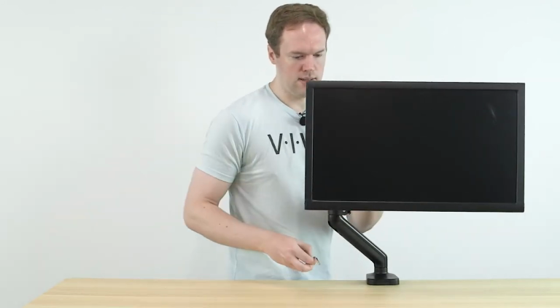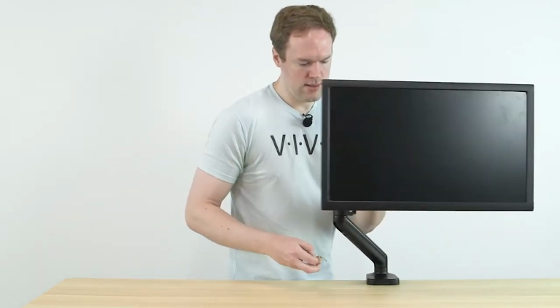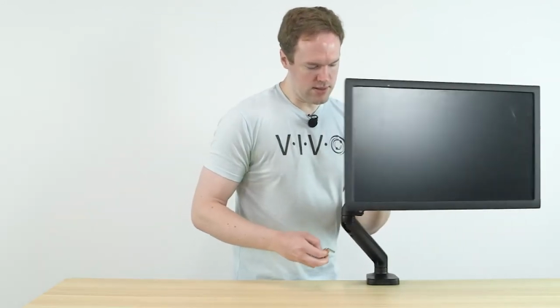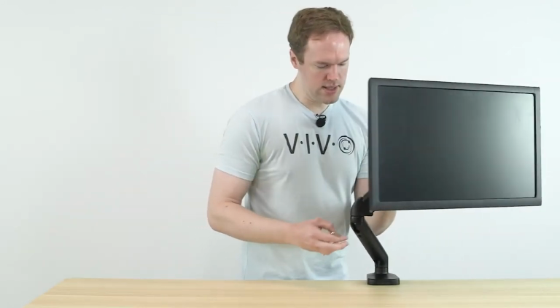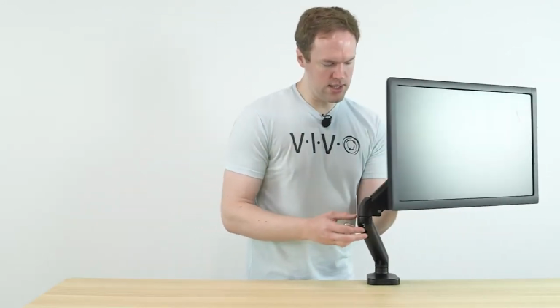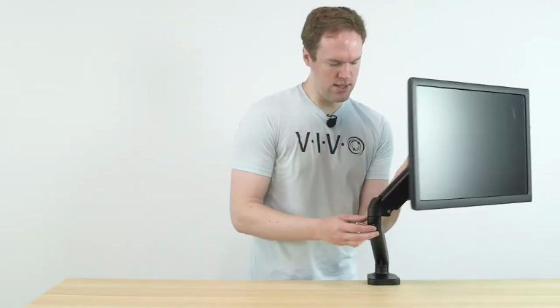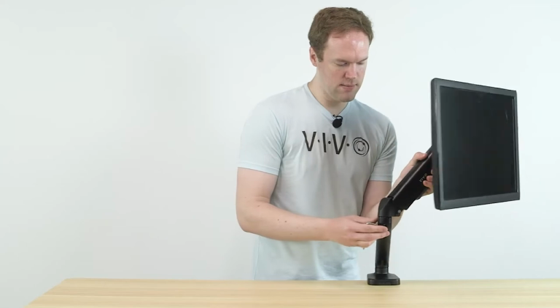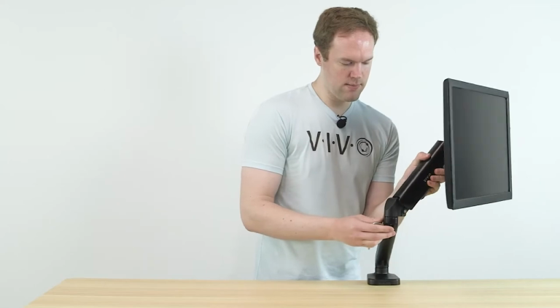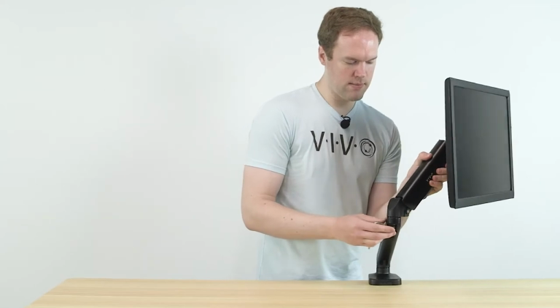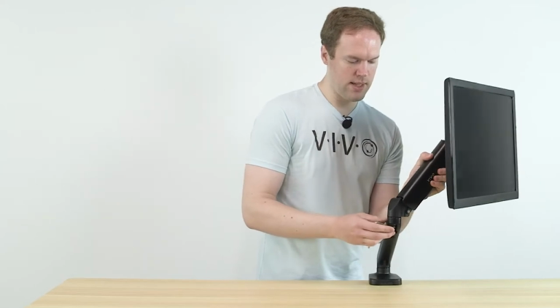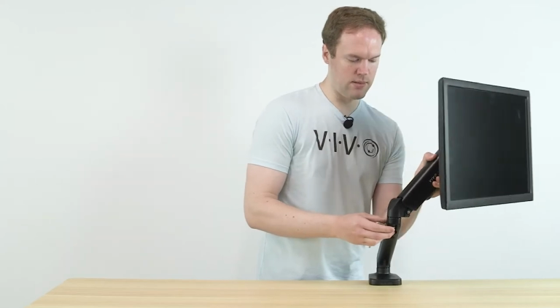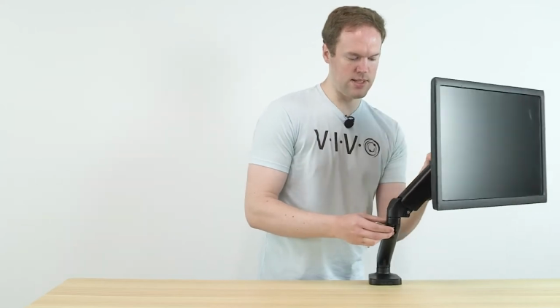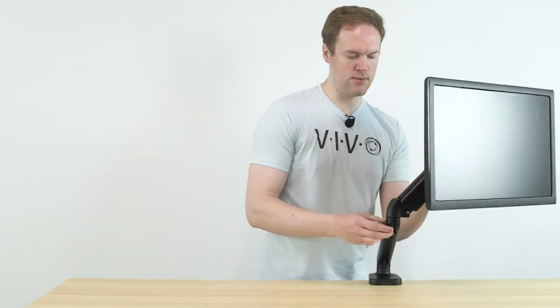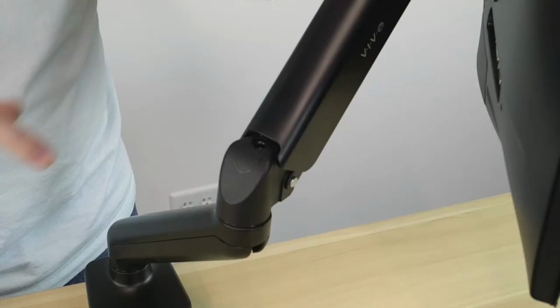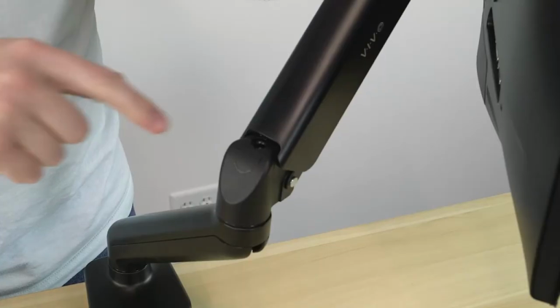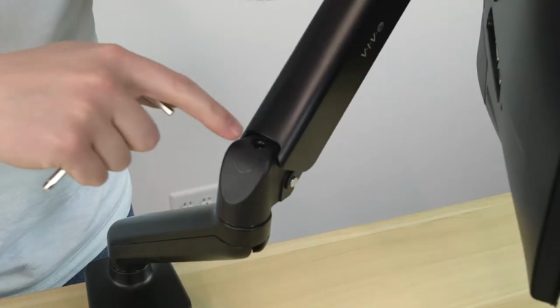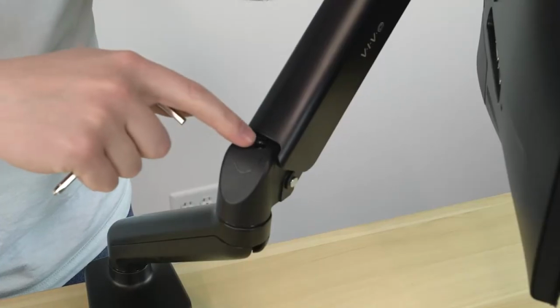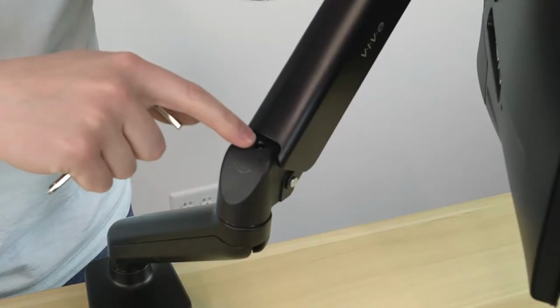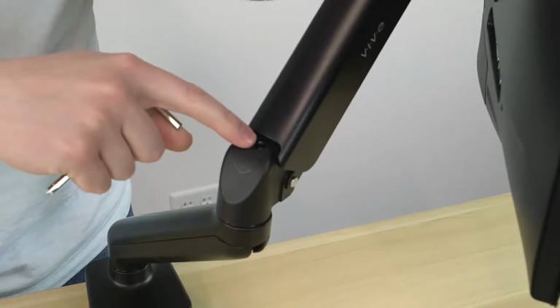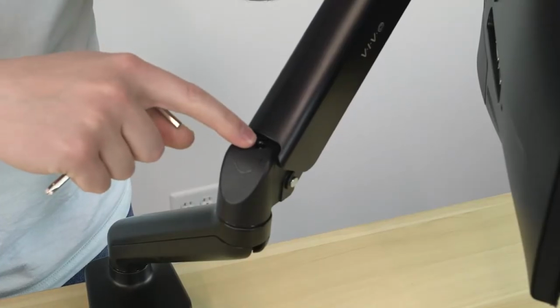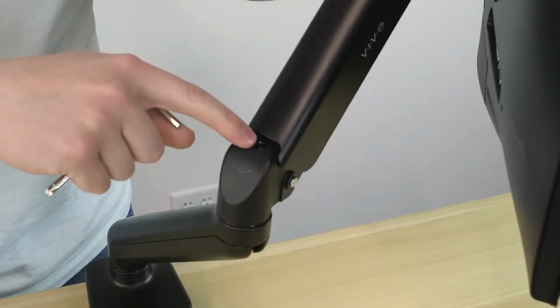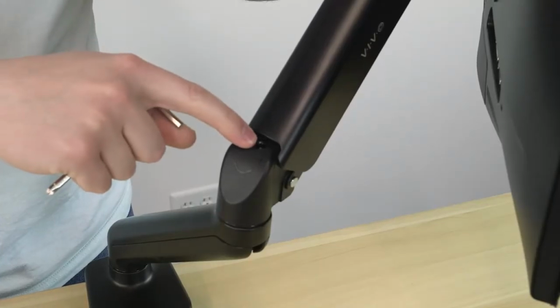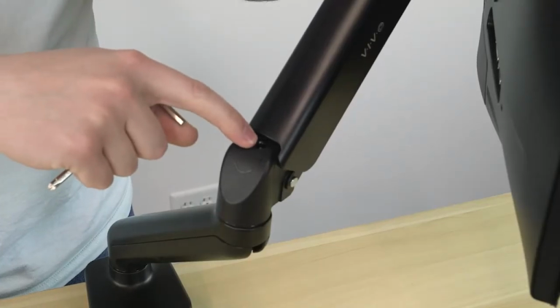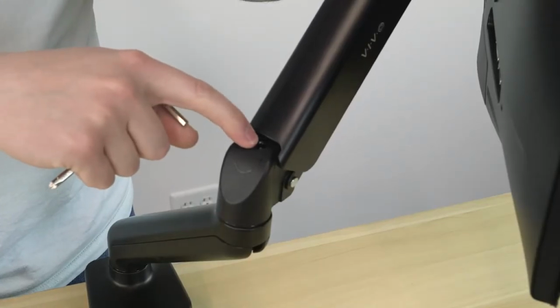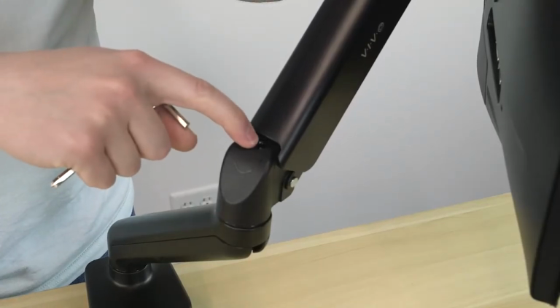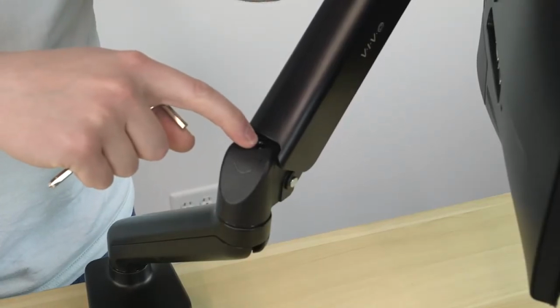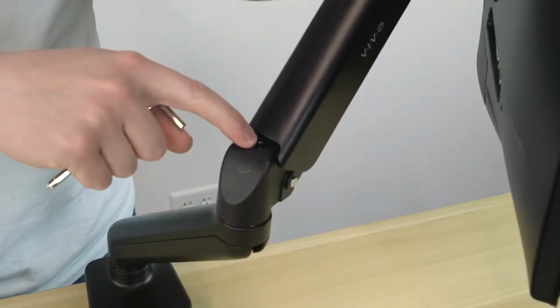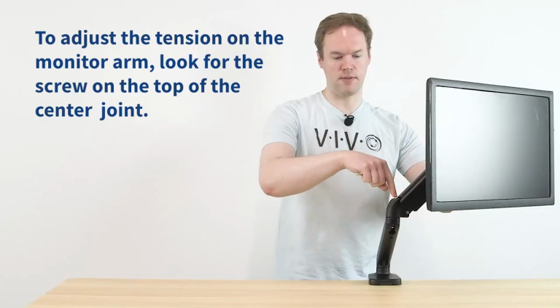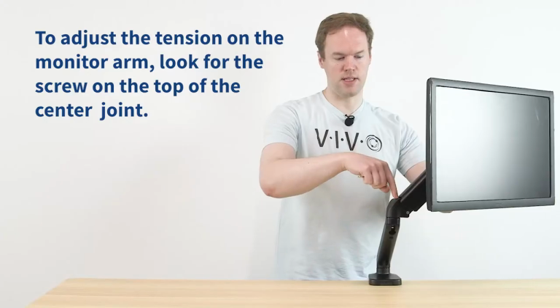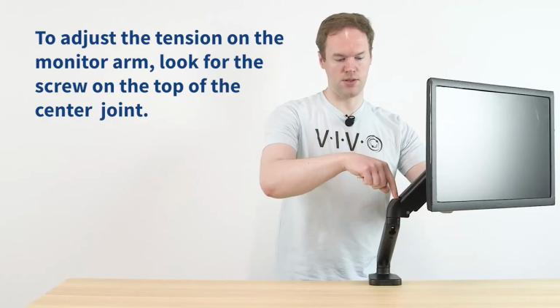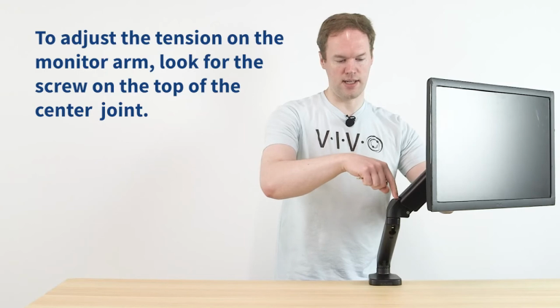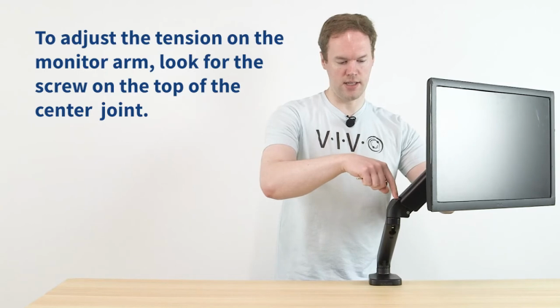To adjust the tension, there will be a screw on the back of the arm. On this arm, it's on top of the center joint here.